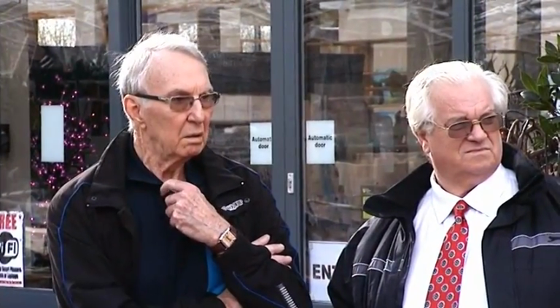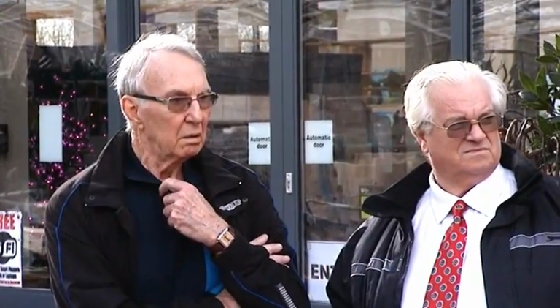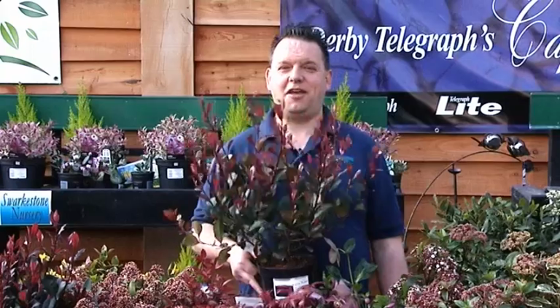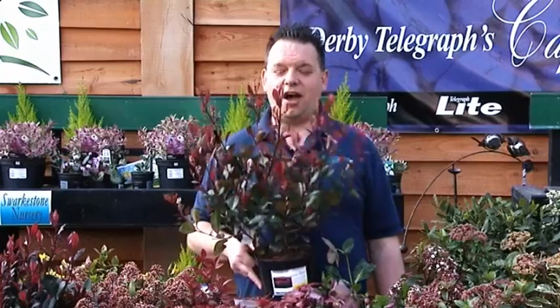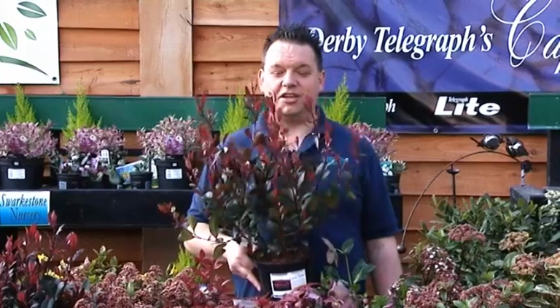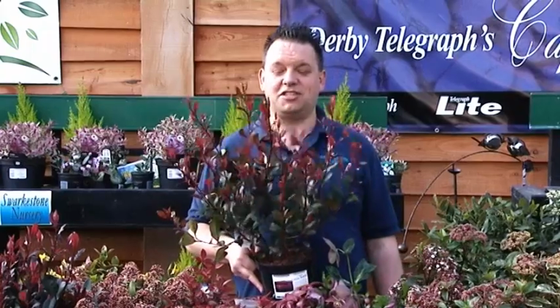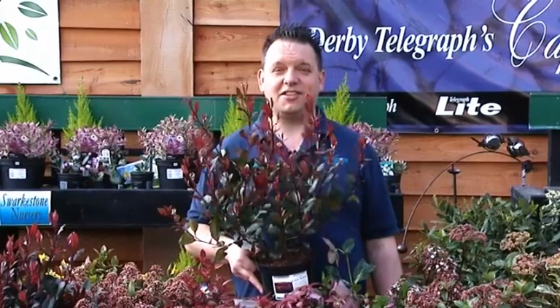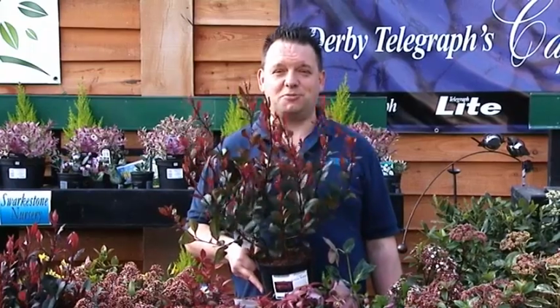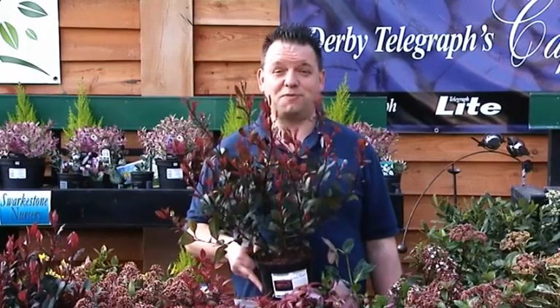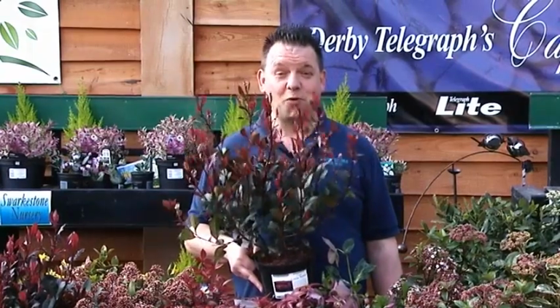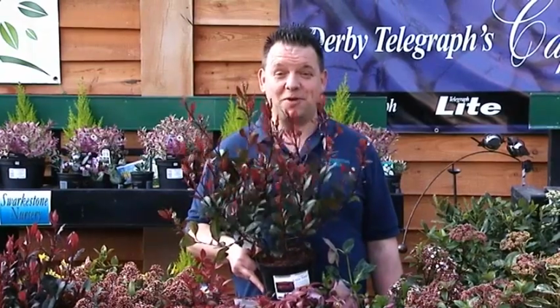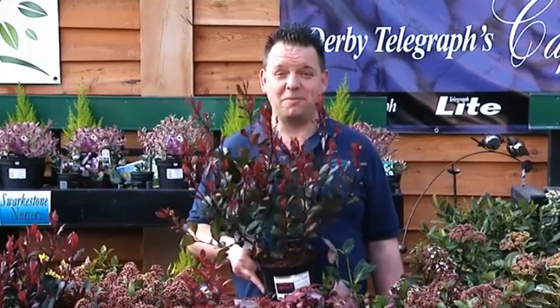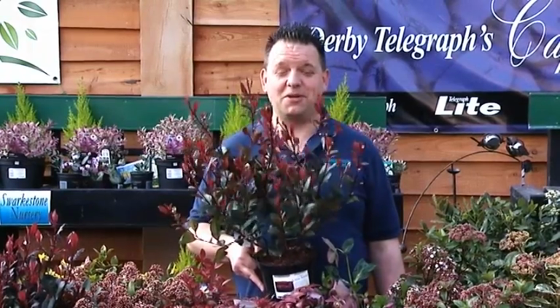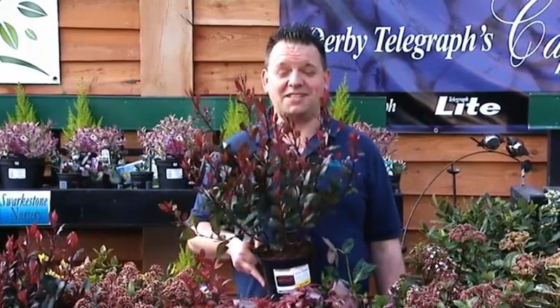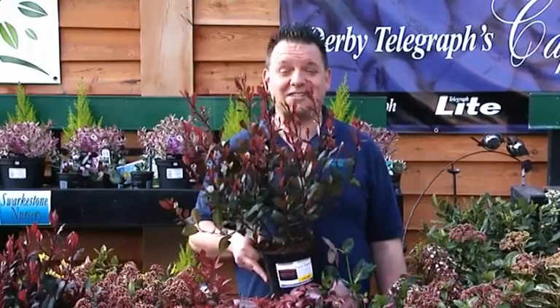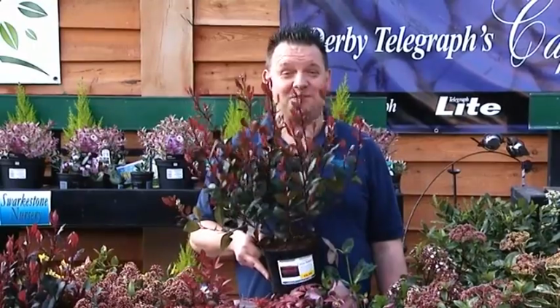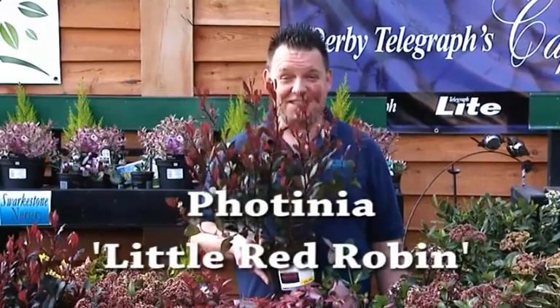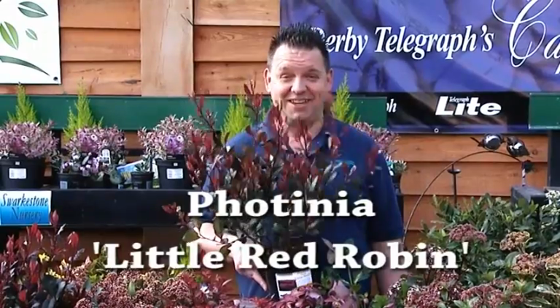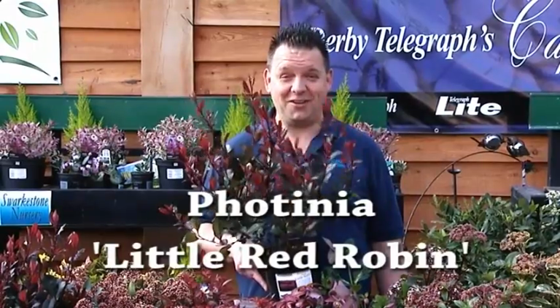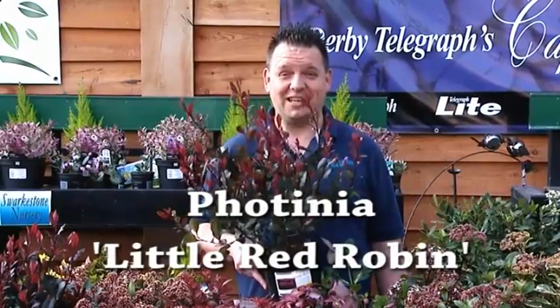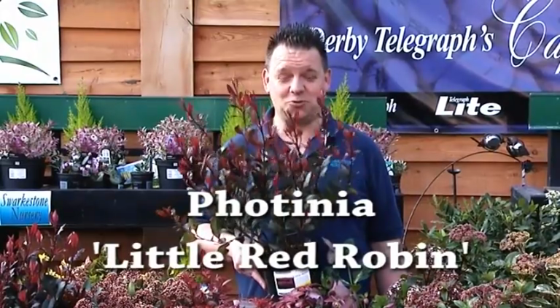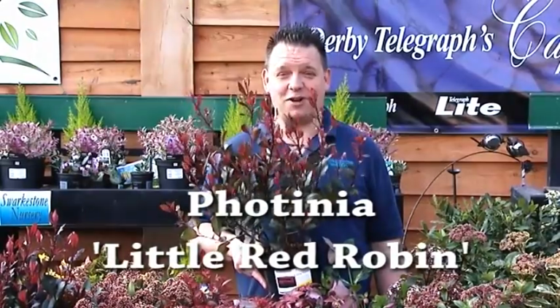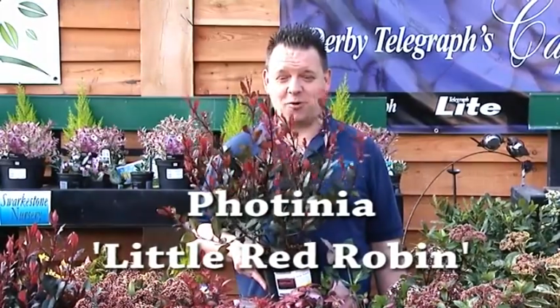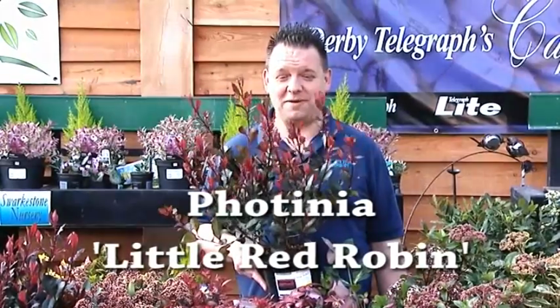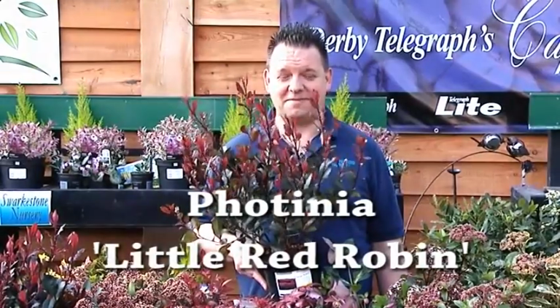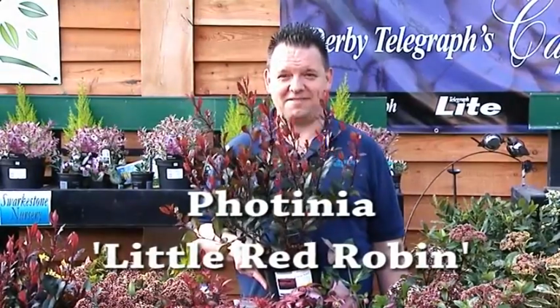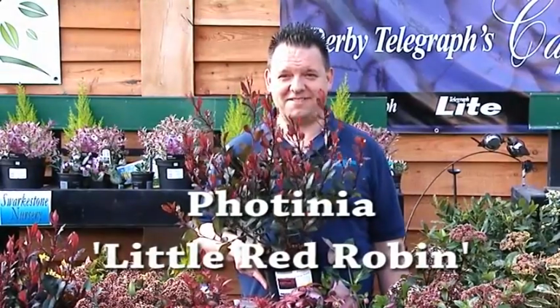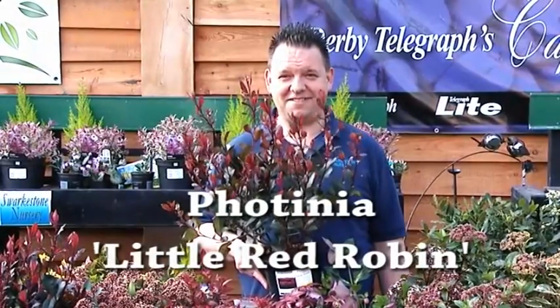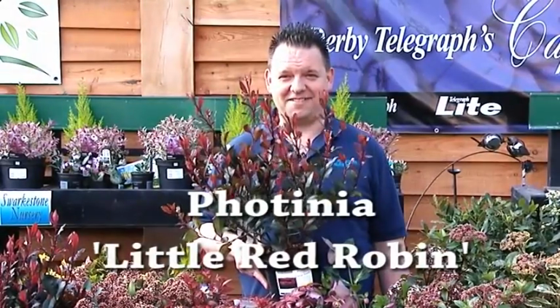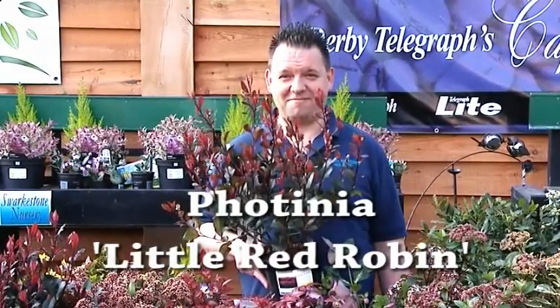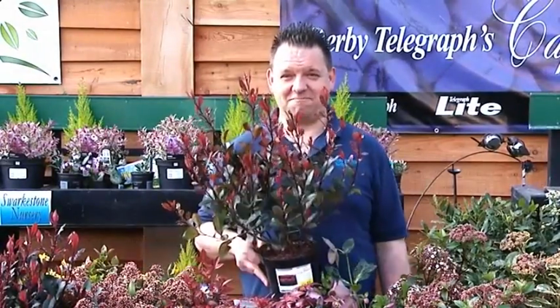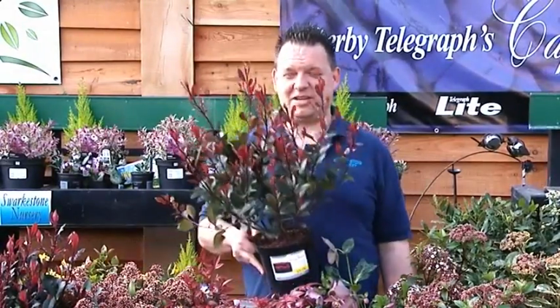I actually said this was Formium, but it's actually Photinia Little Red Robin.